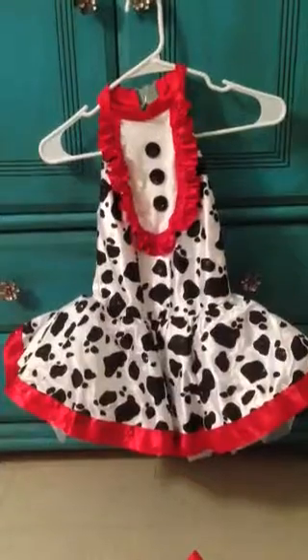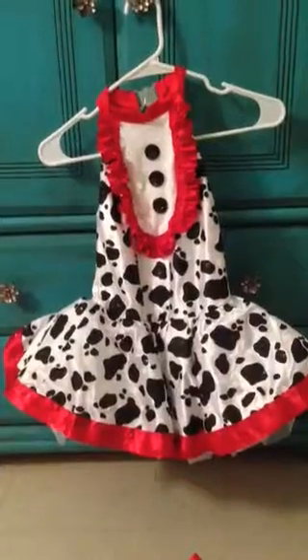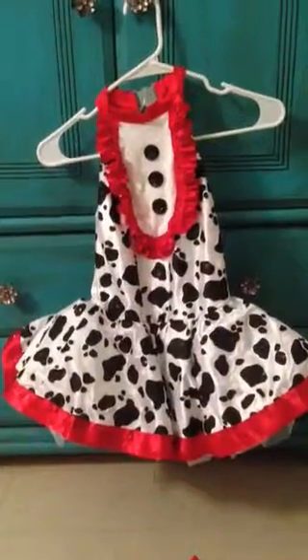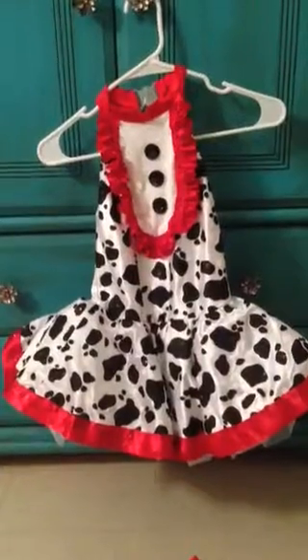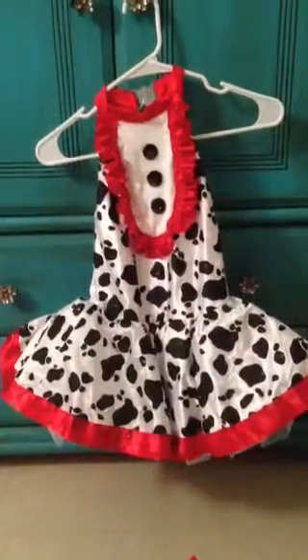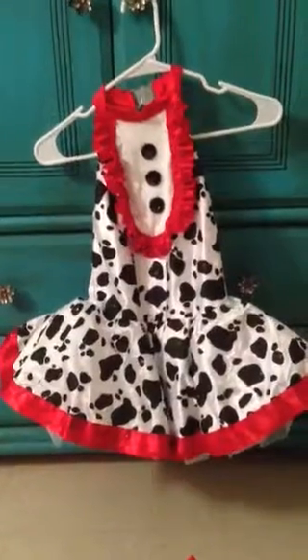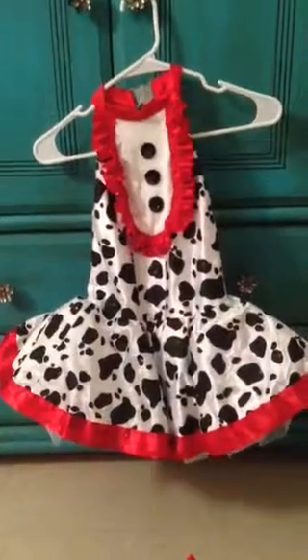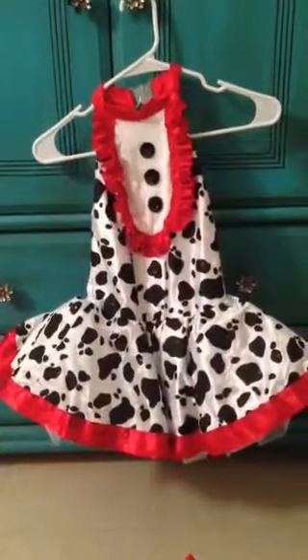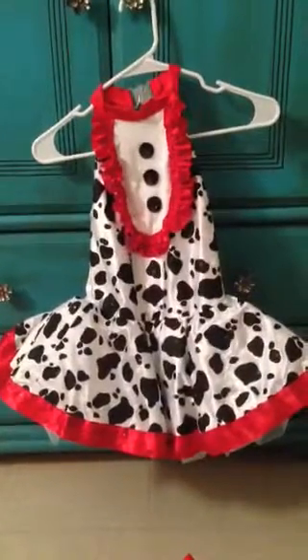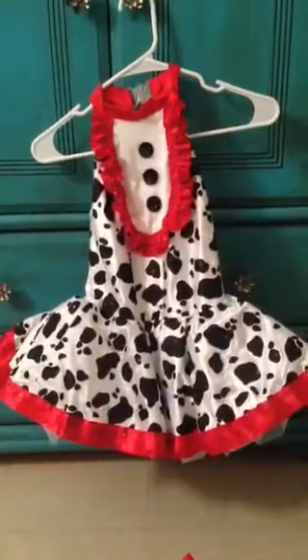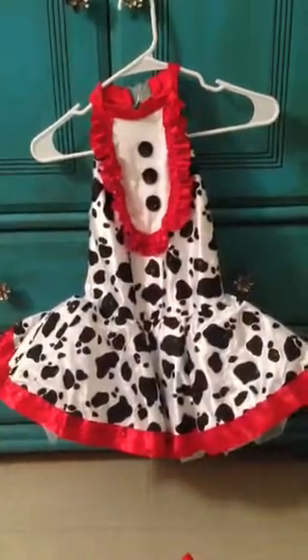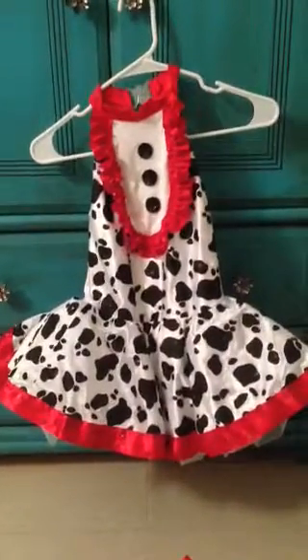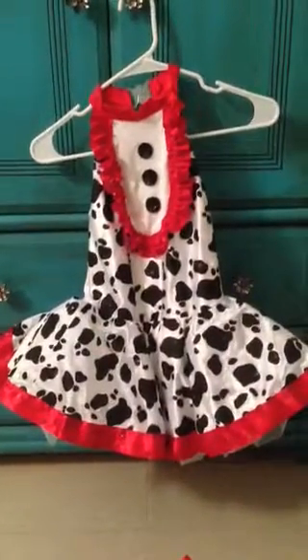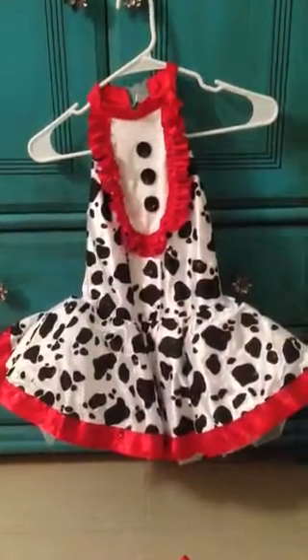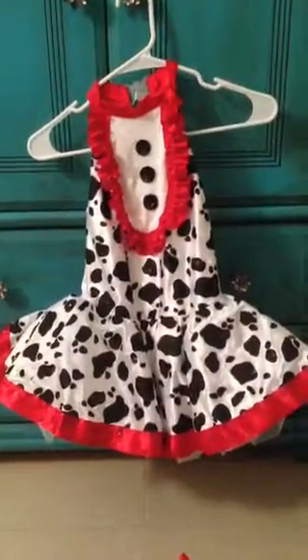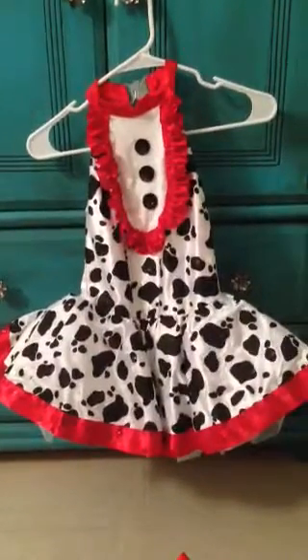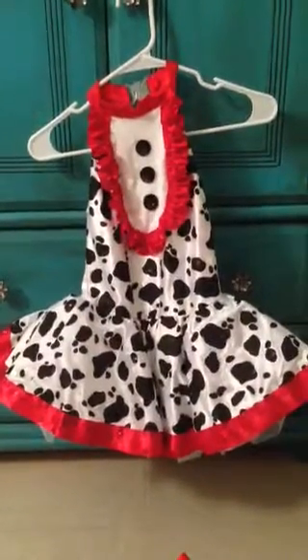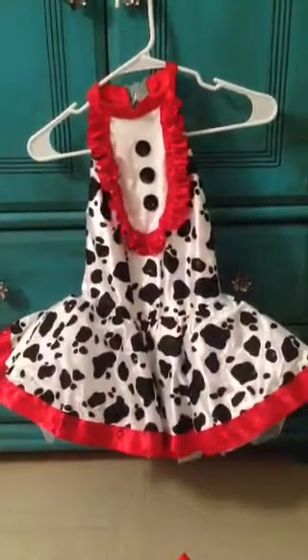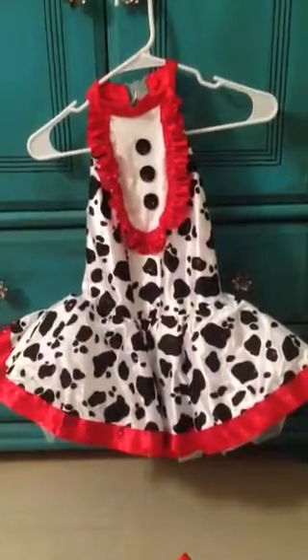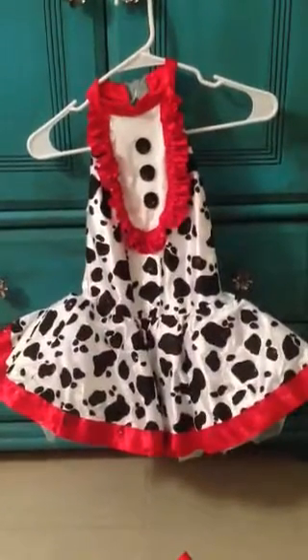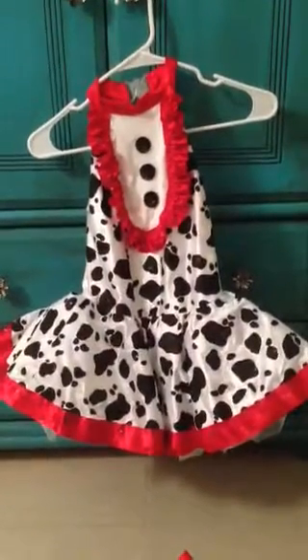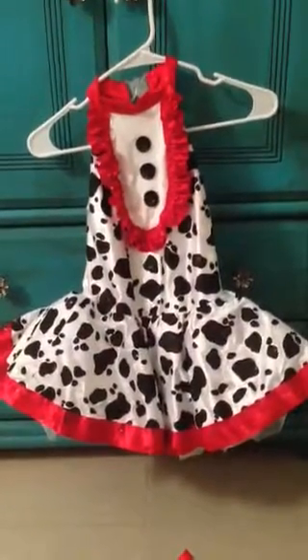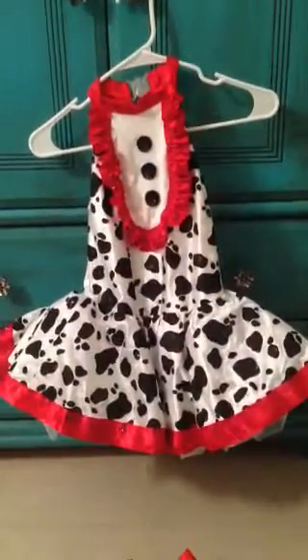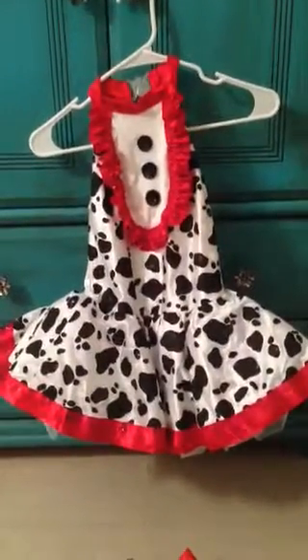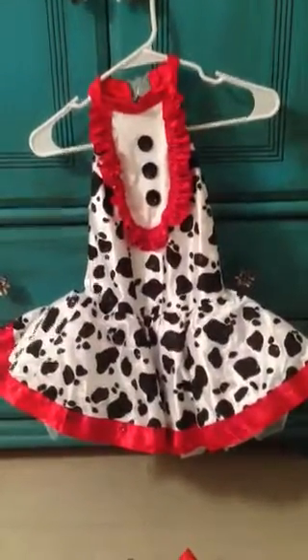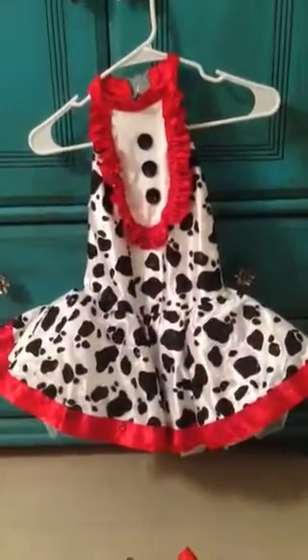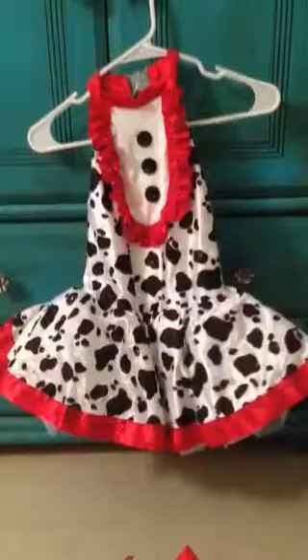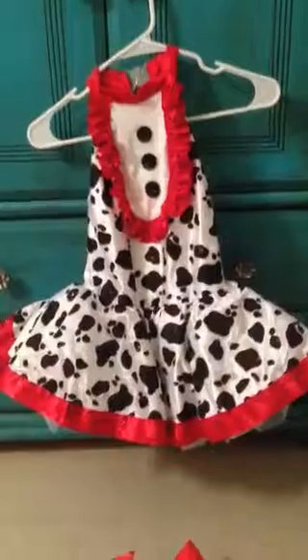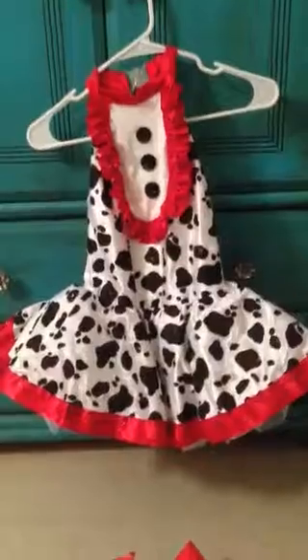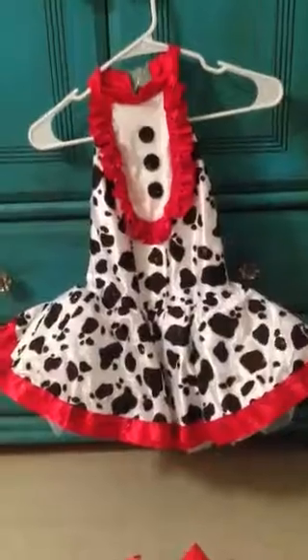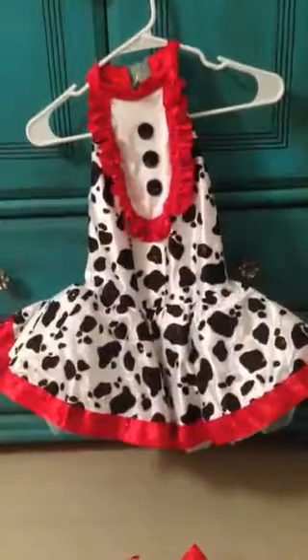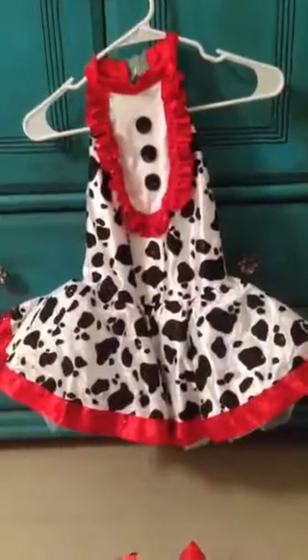This is Monday's Hip Hop Class, 7 to 7:30, with Miss Amy. It is the Puppy Dog Class.